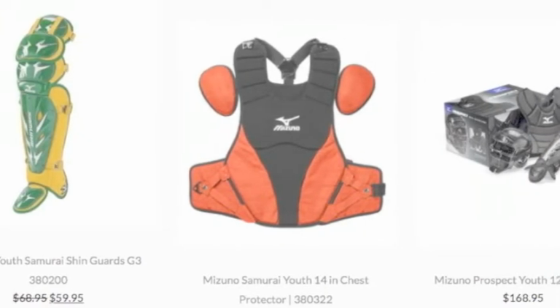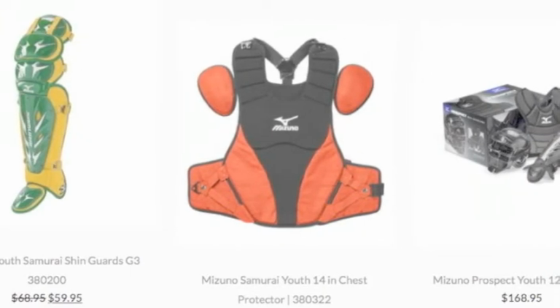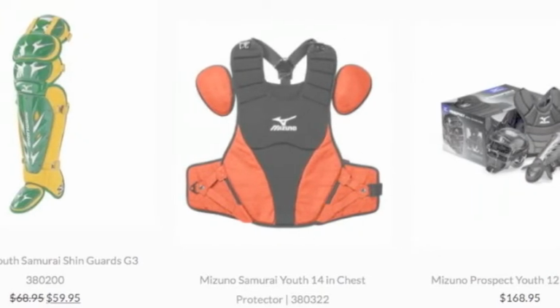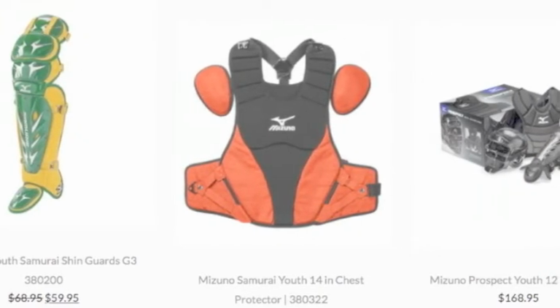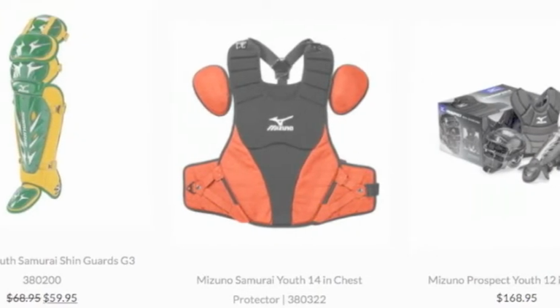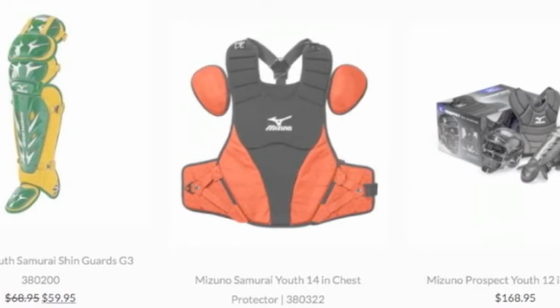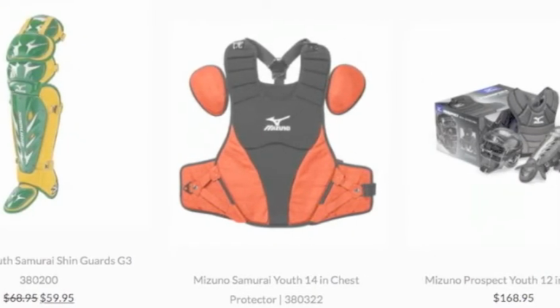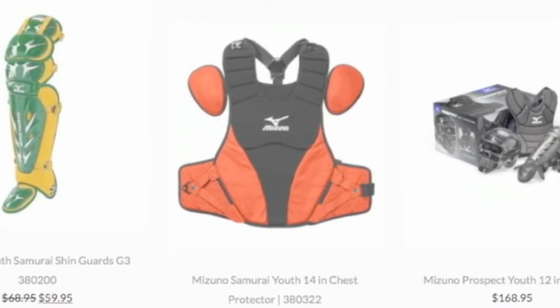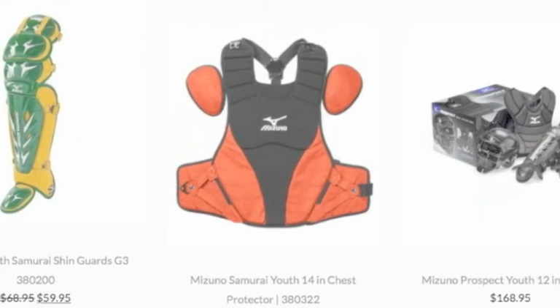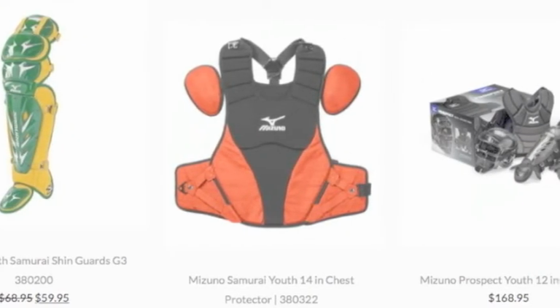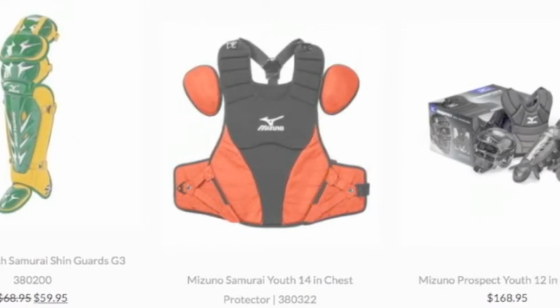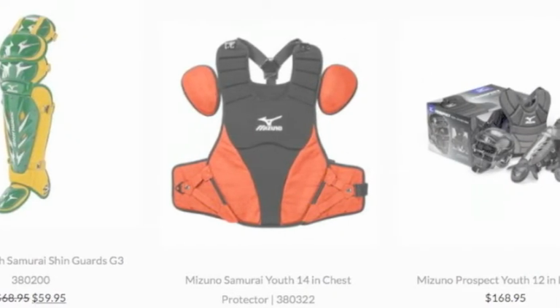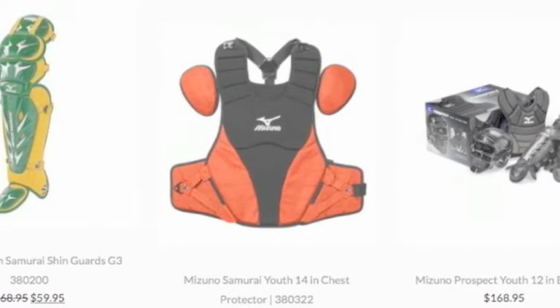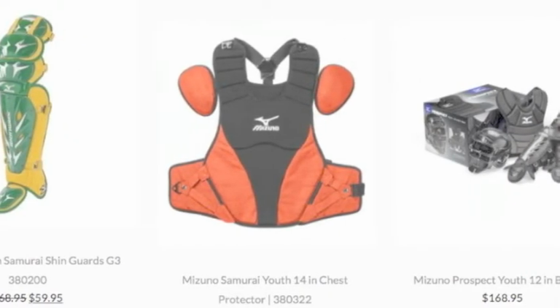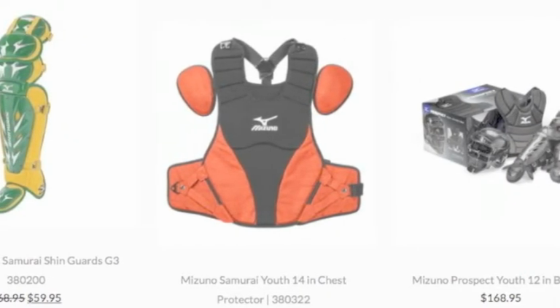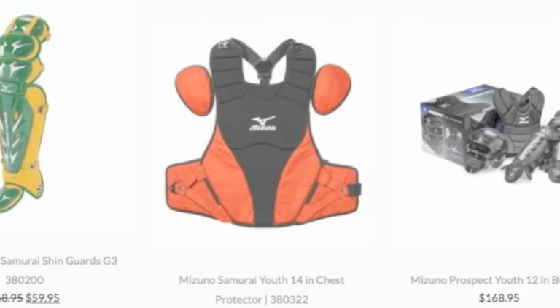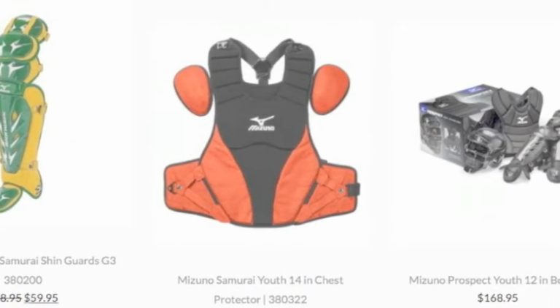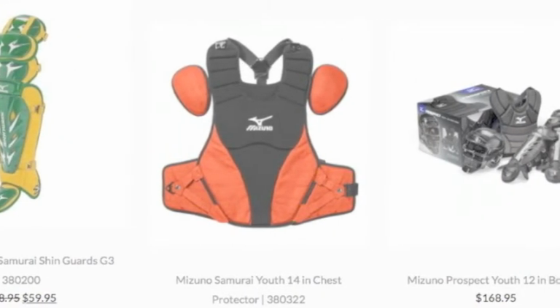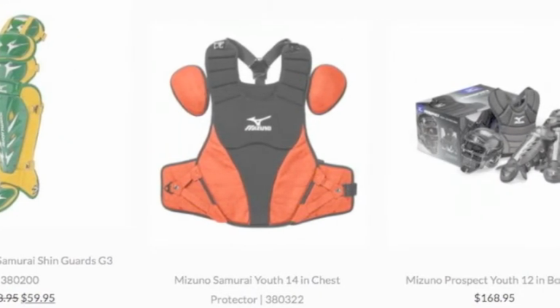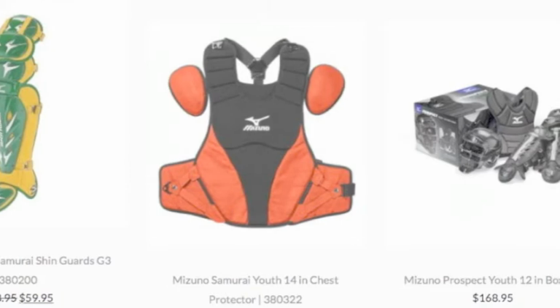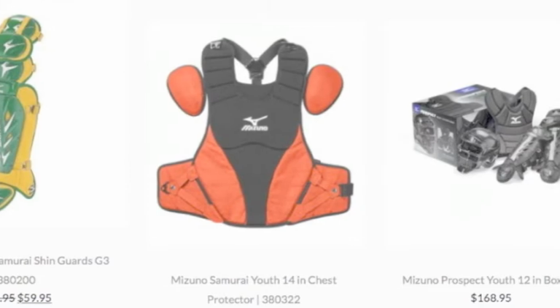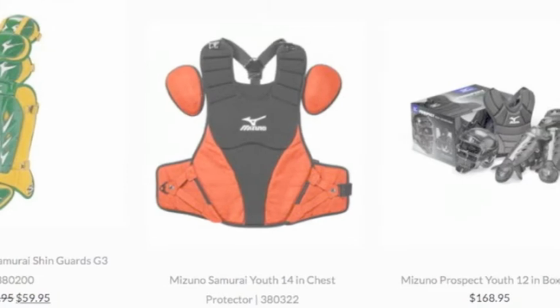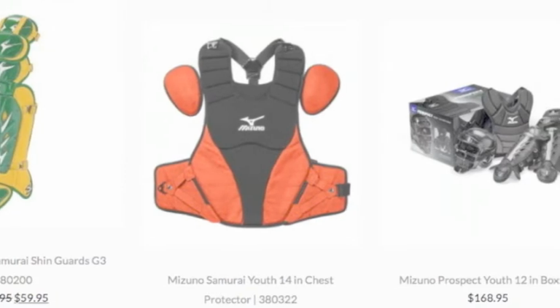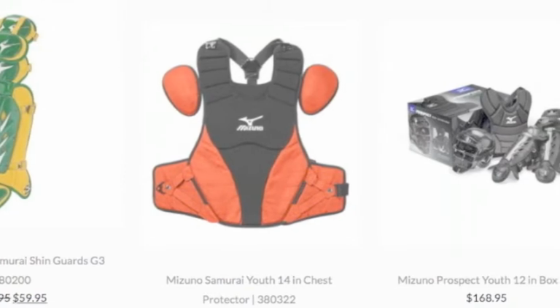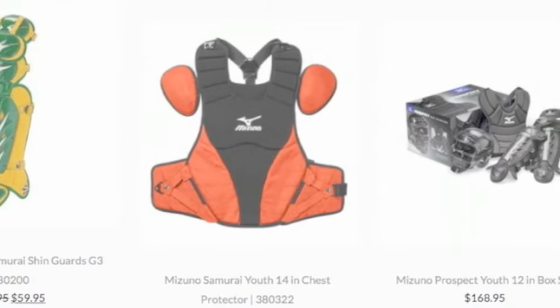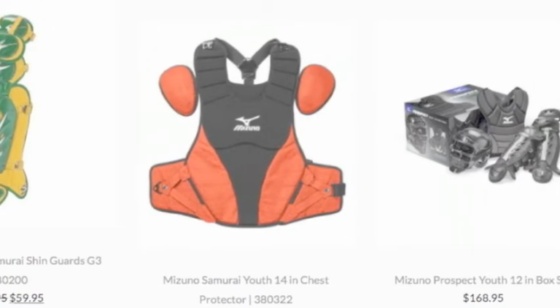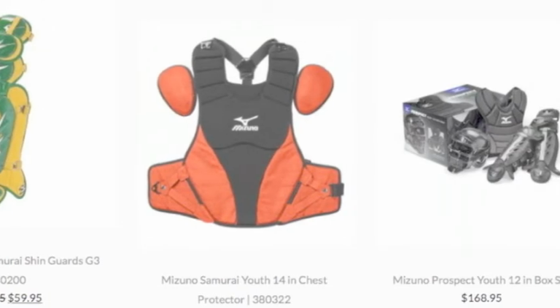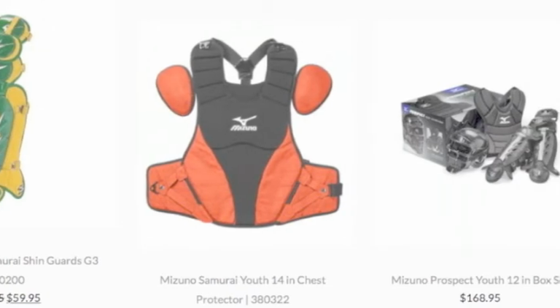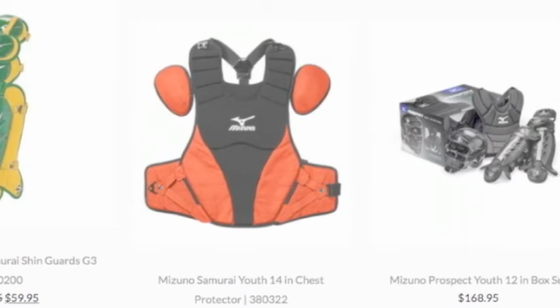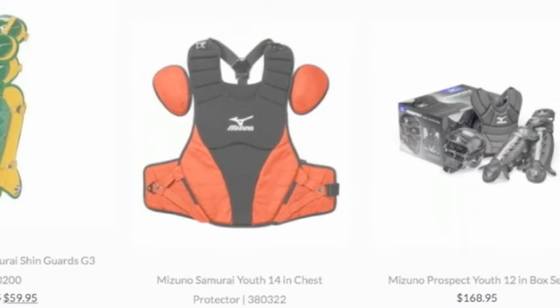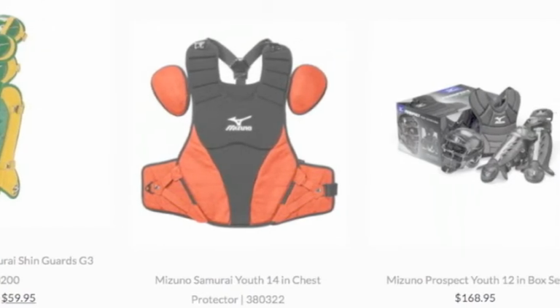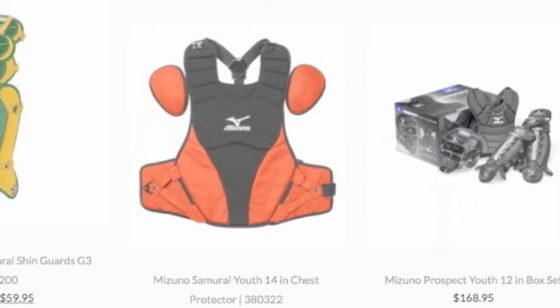There is also a line of gender-engineered catcher's gear developed for the young female fastpitch catcher.